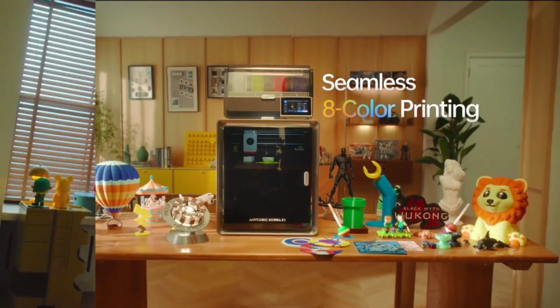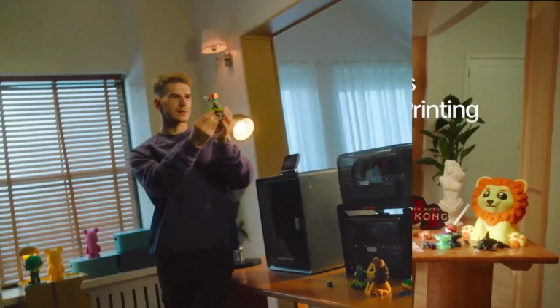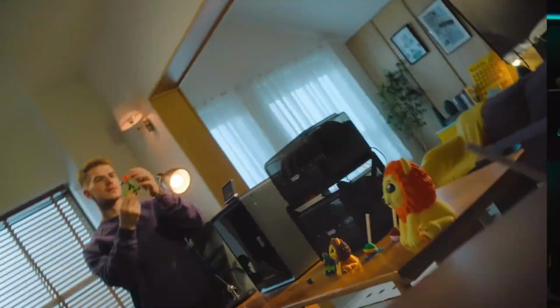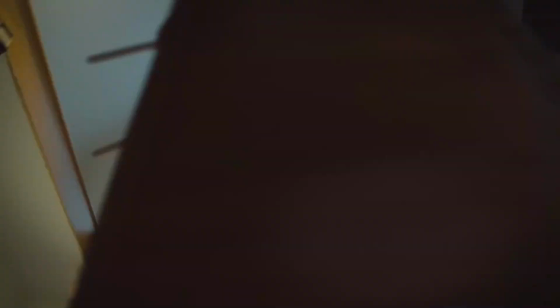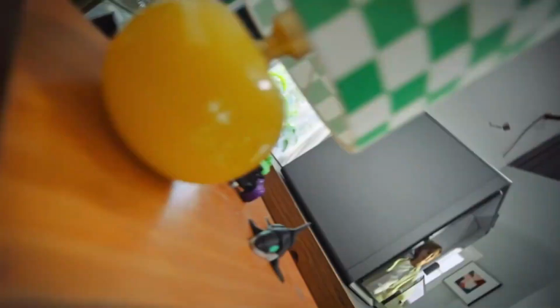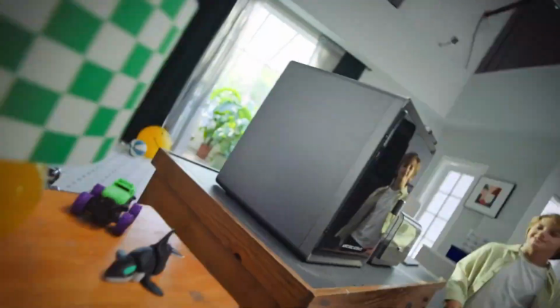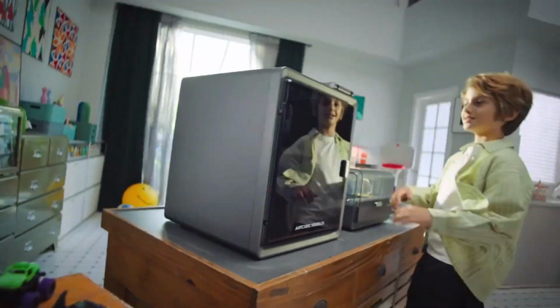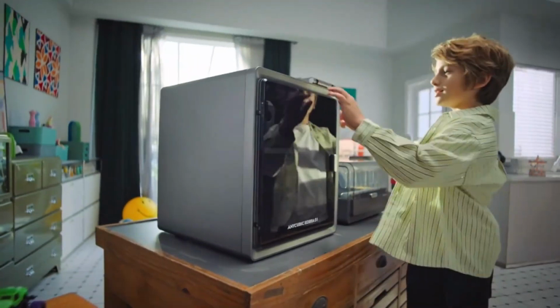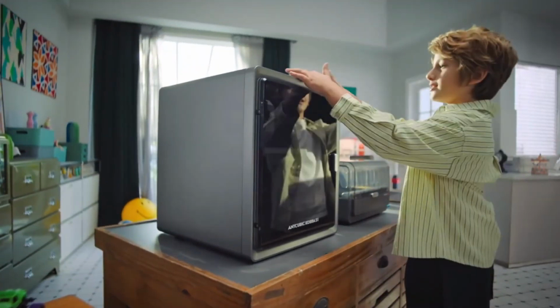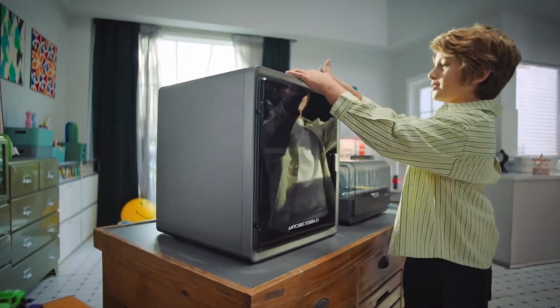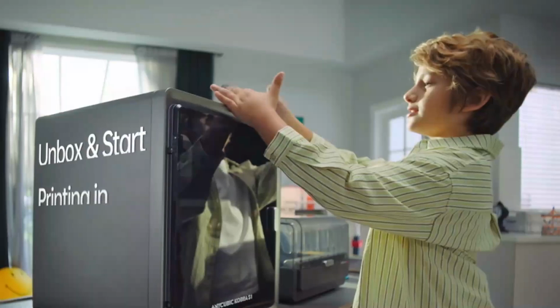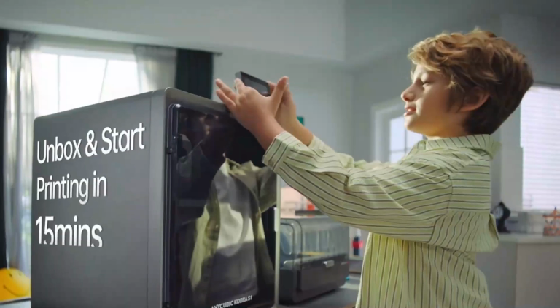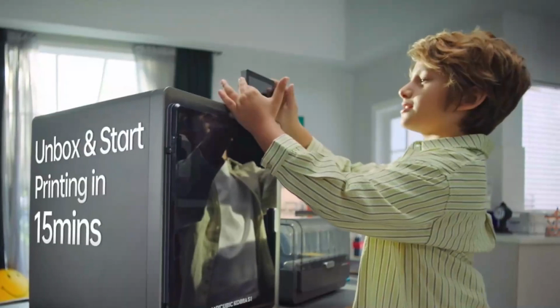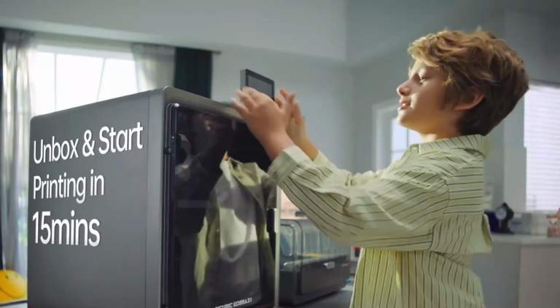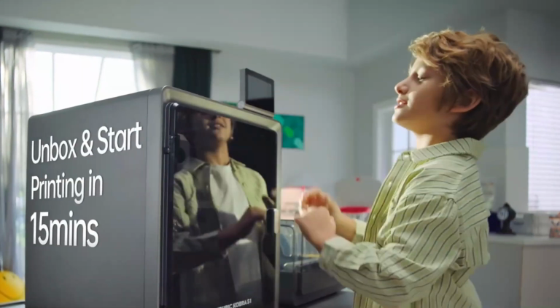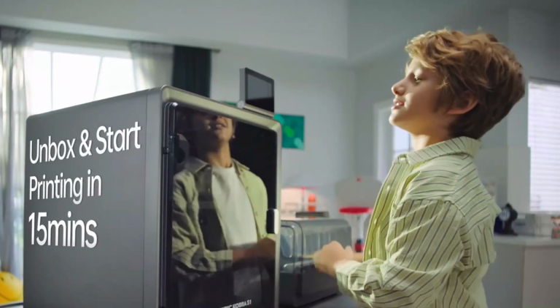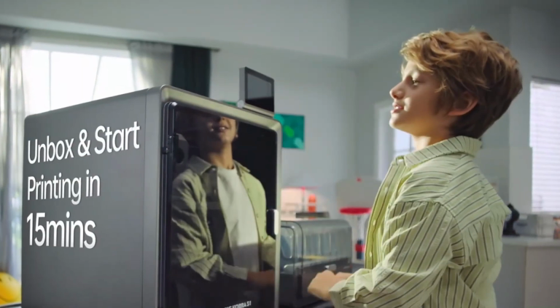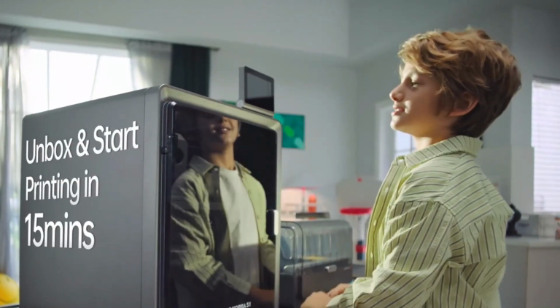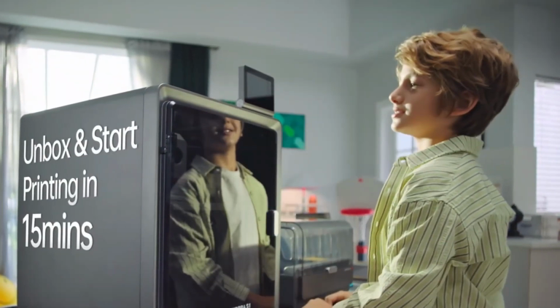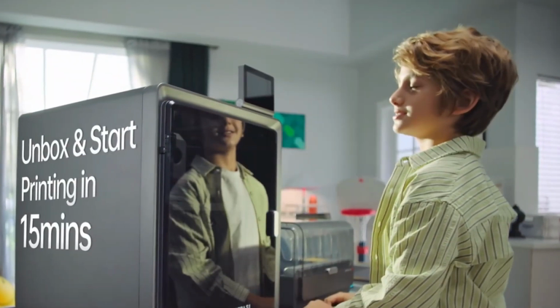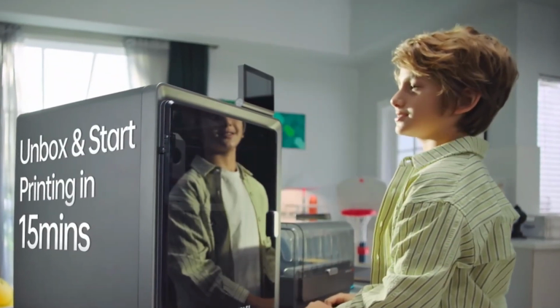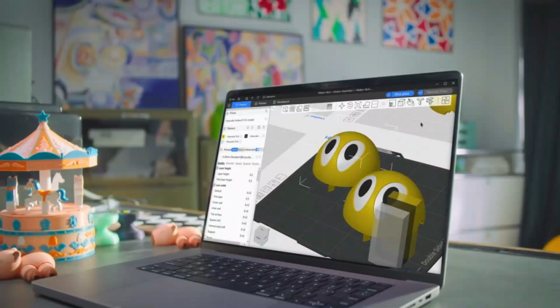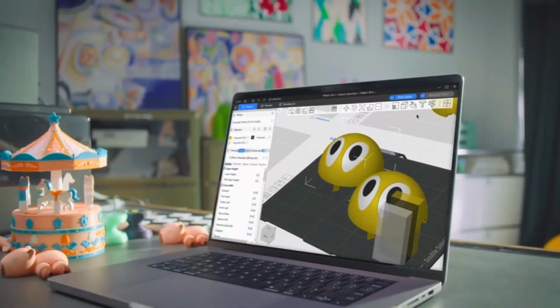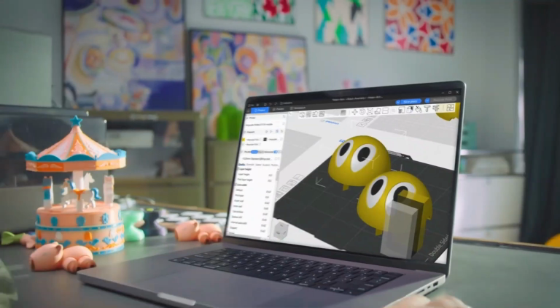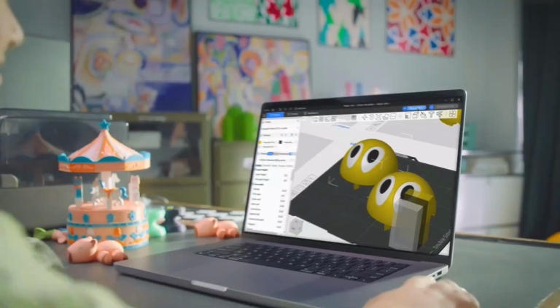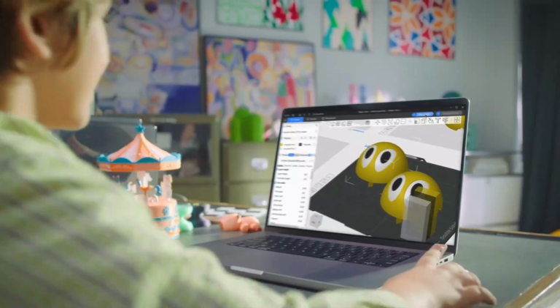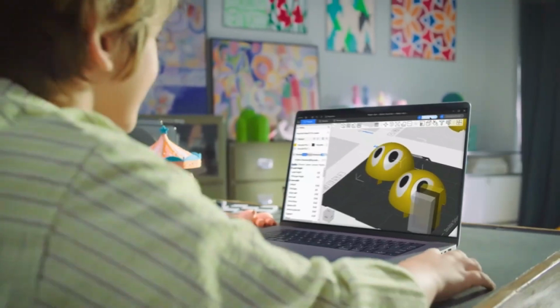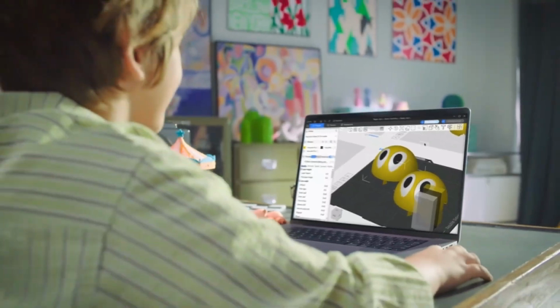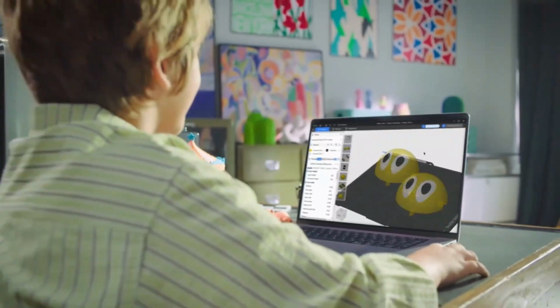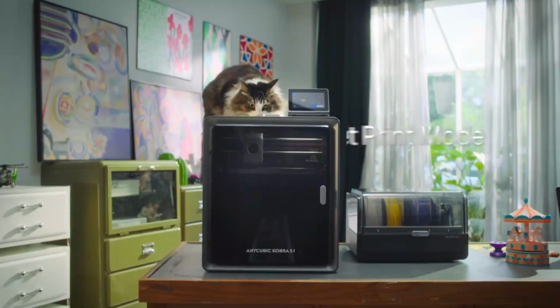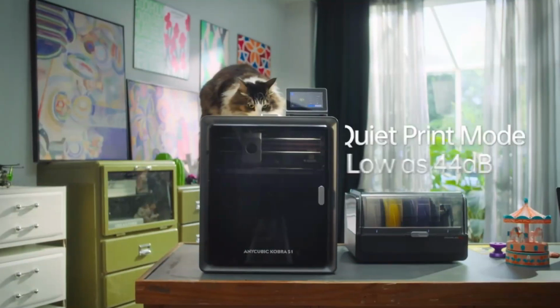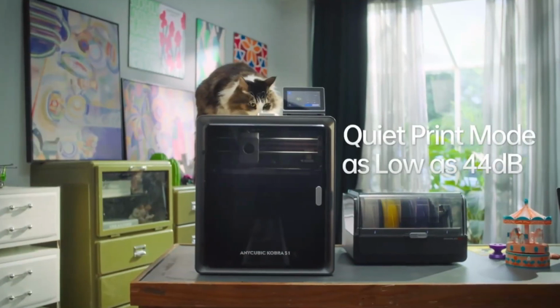Control everything remotely through the Anycubic app, making complex multi-plate printing easier than ever.